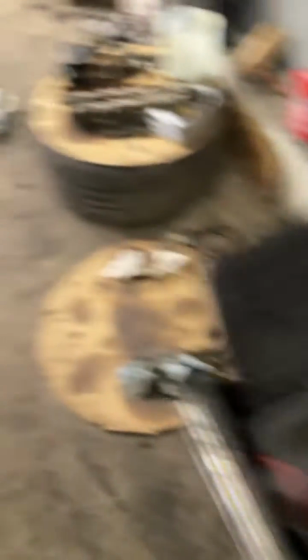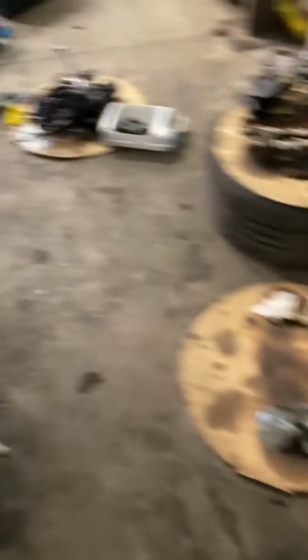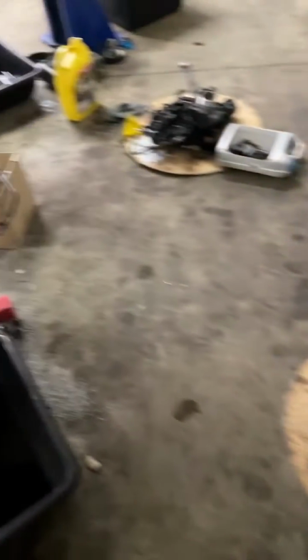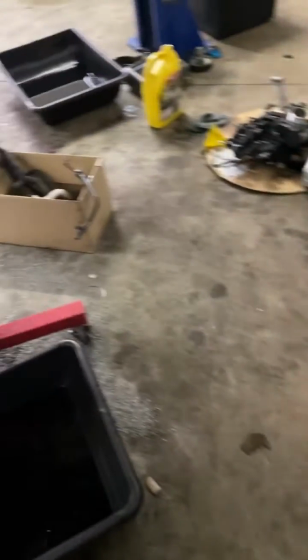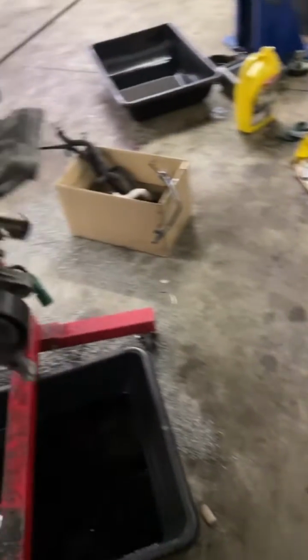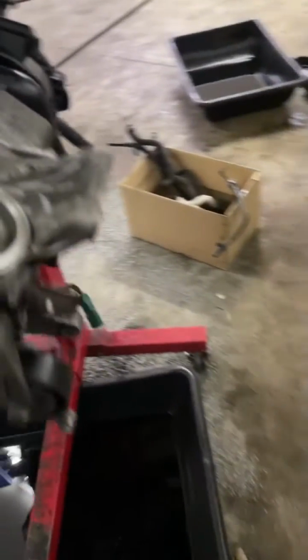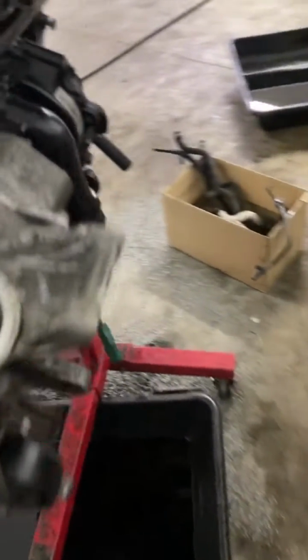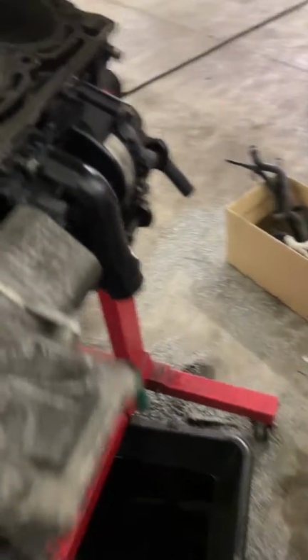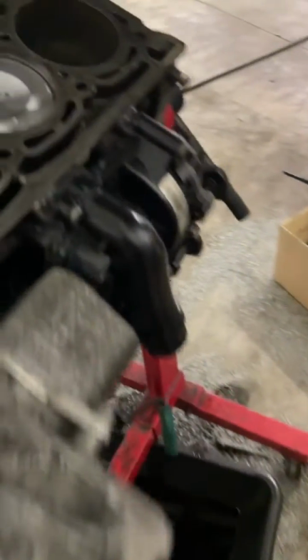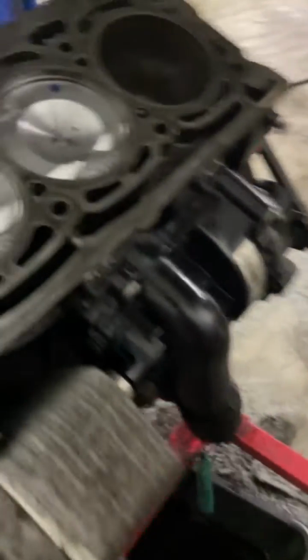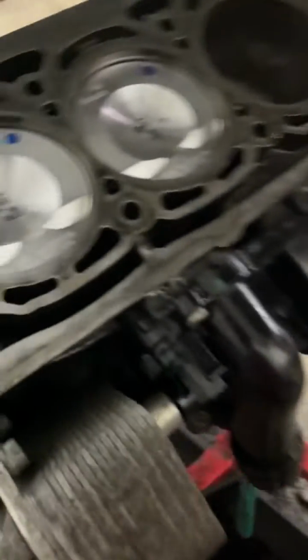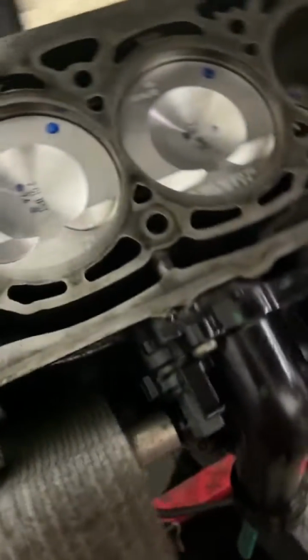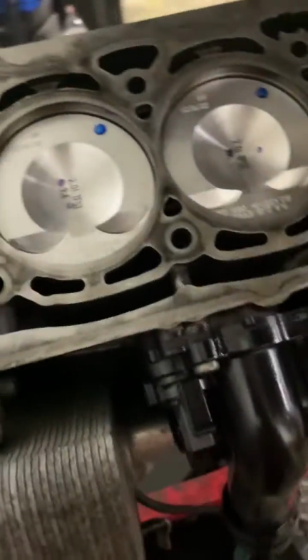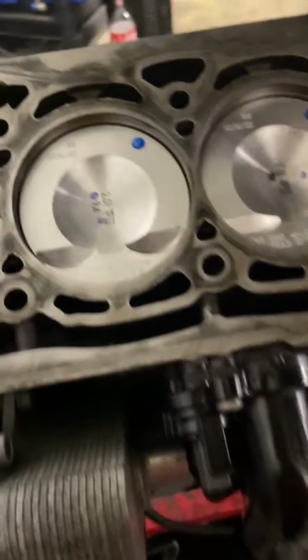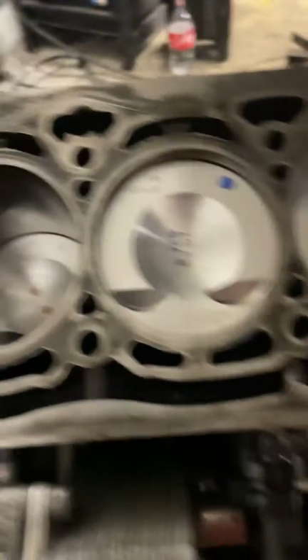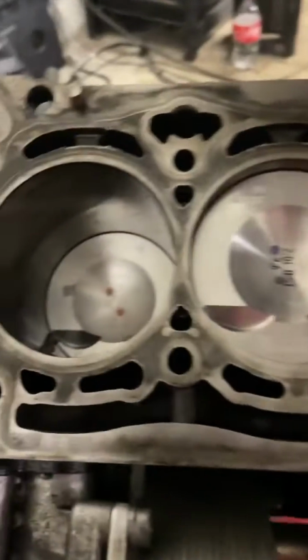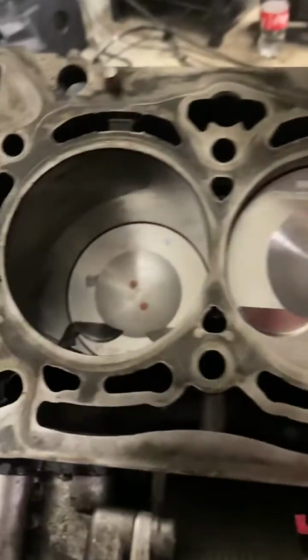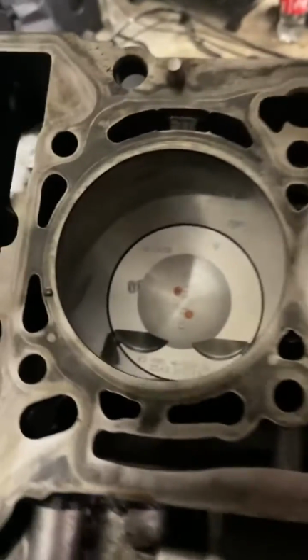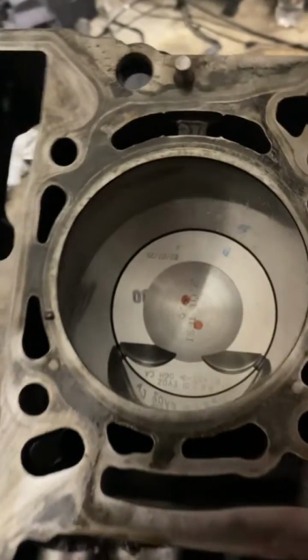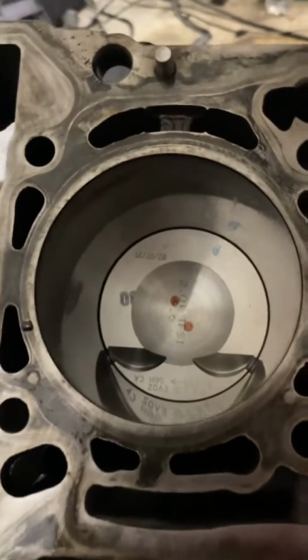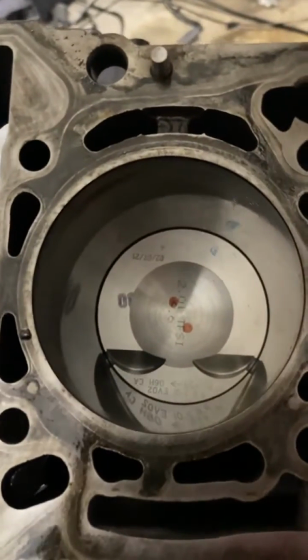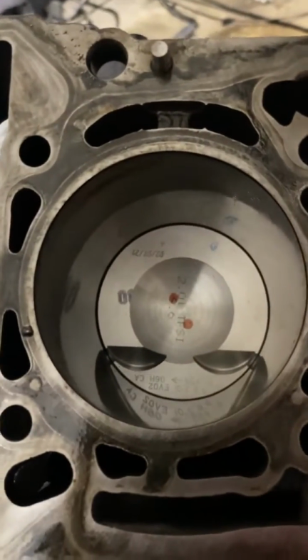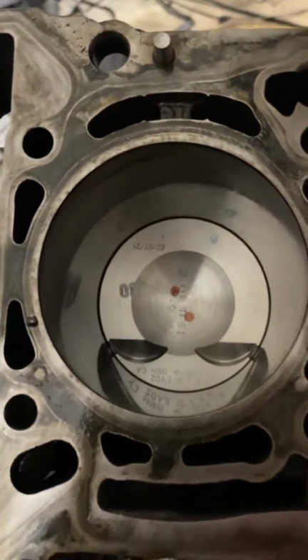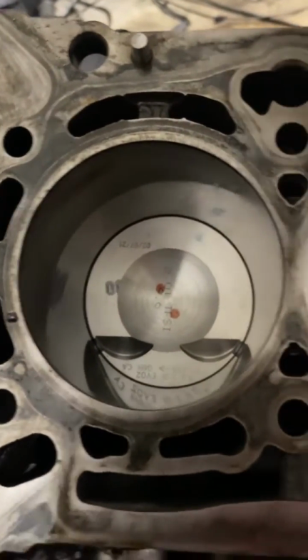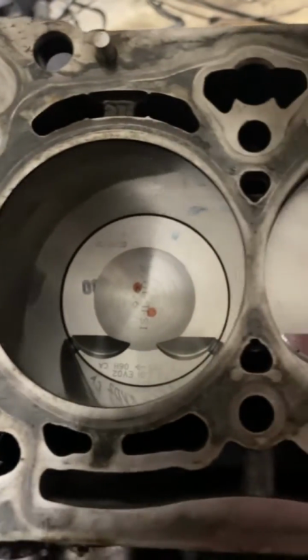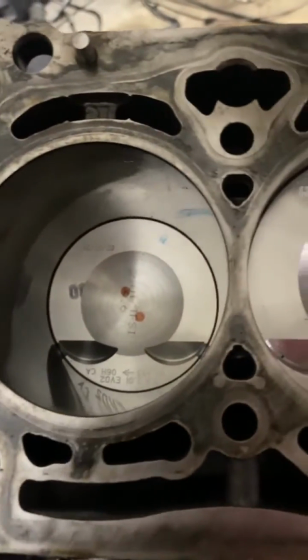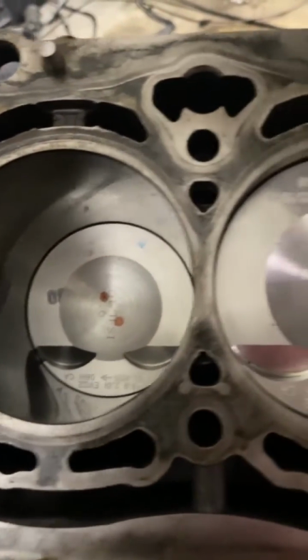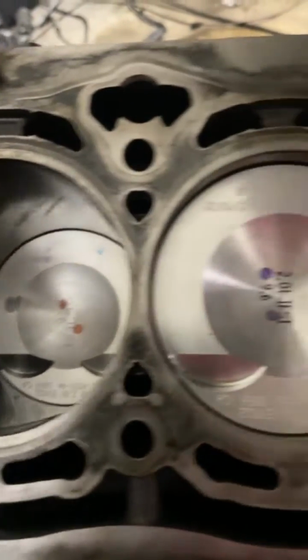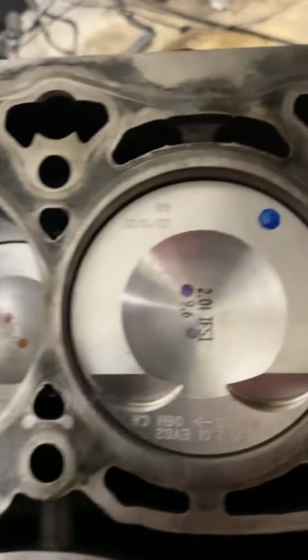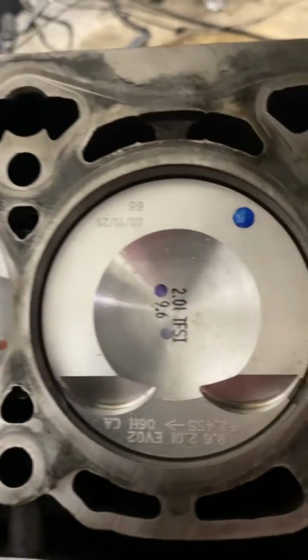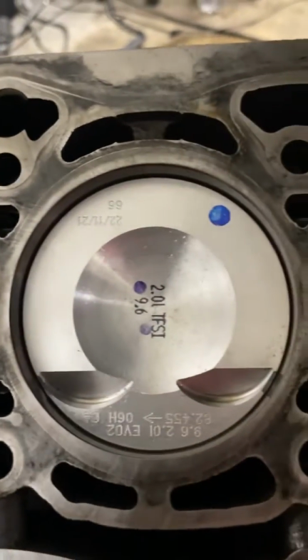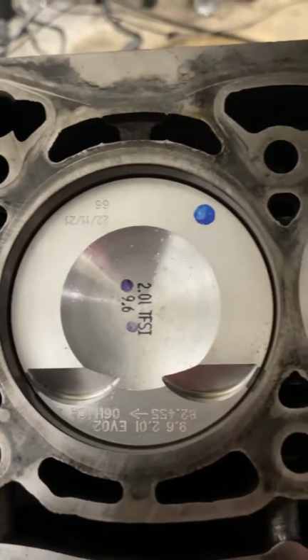This is the cylinder head, the block in here — you can see the new pistons in there that we have installed.